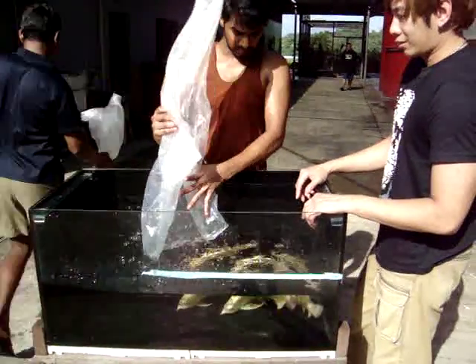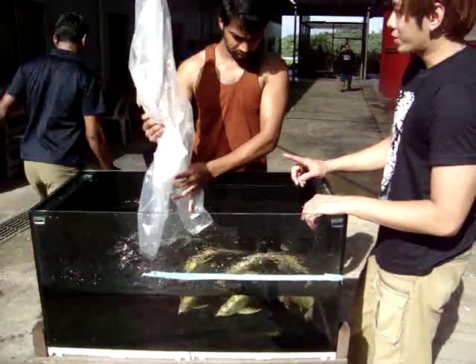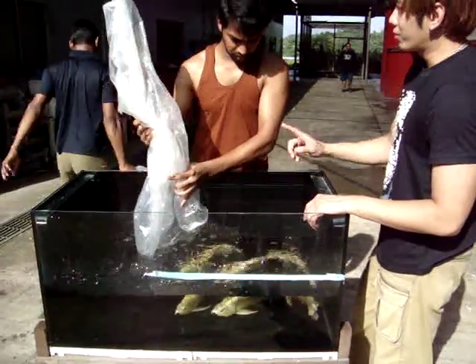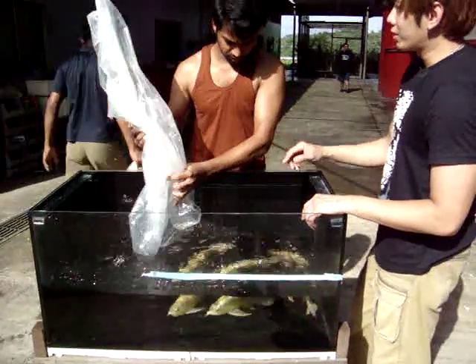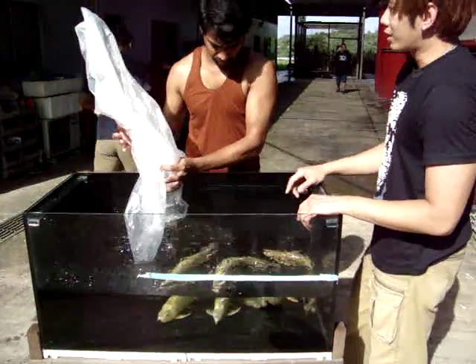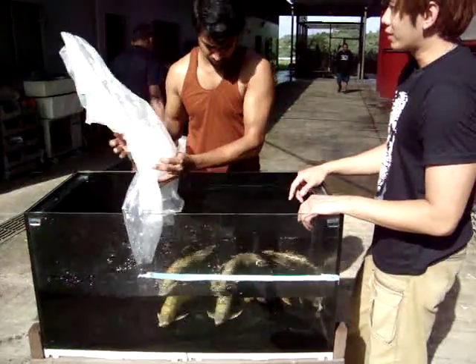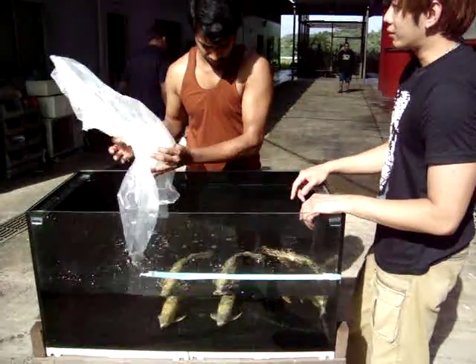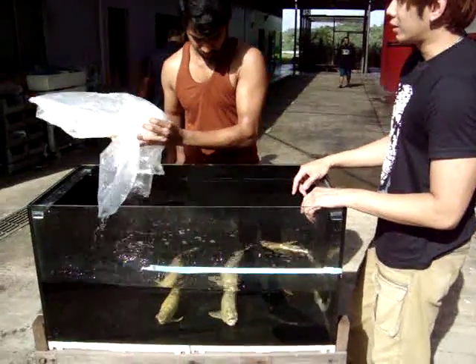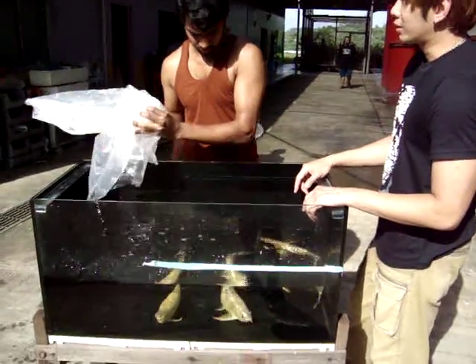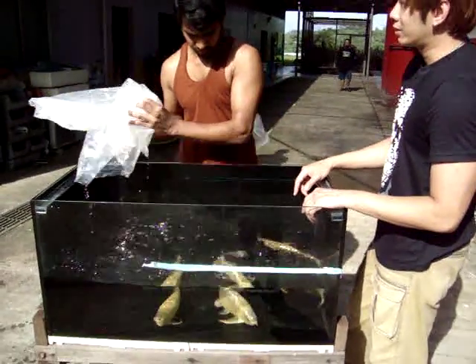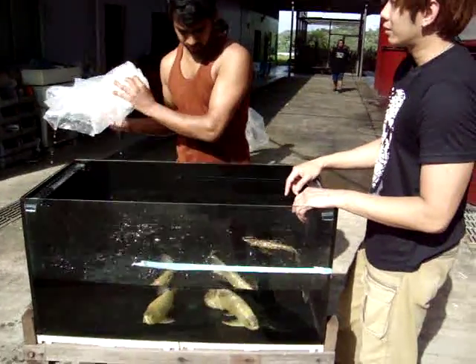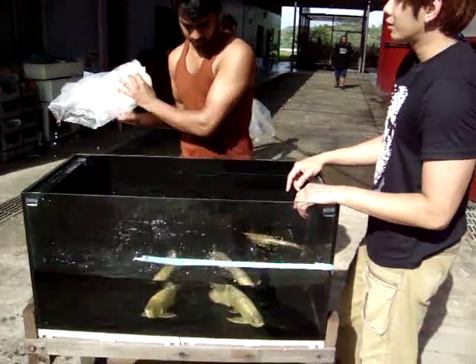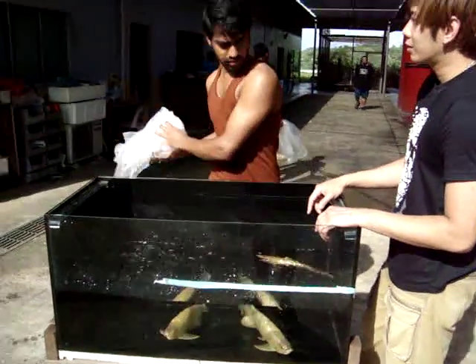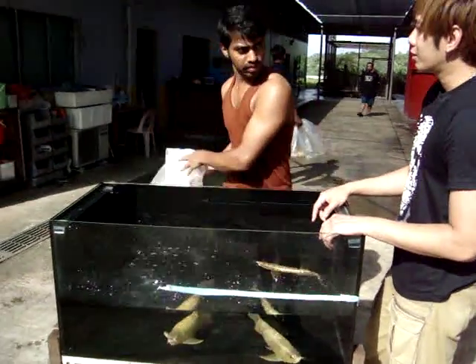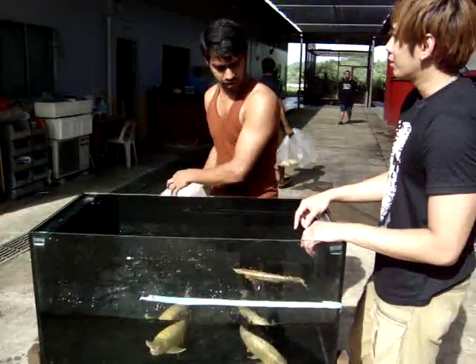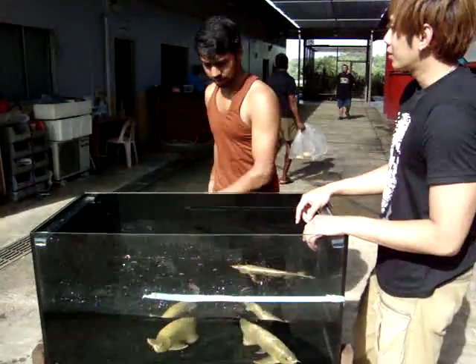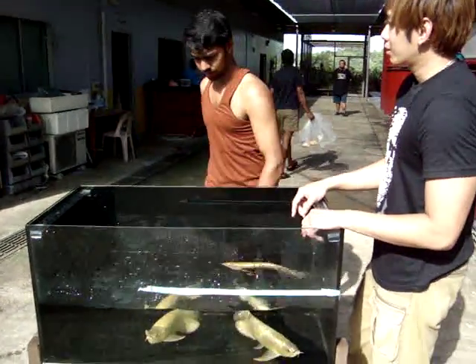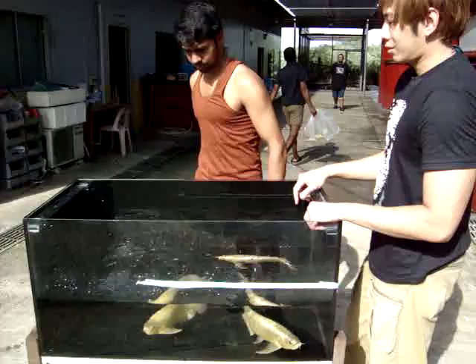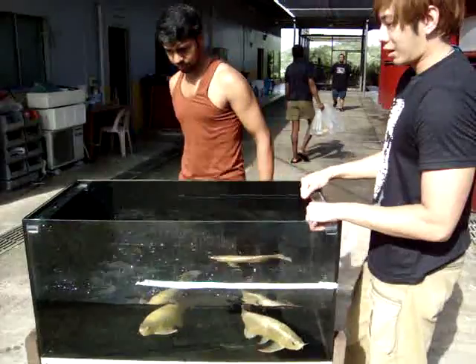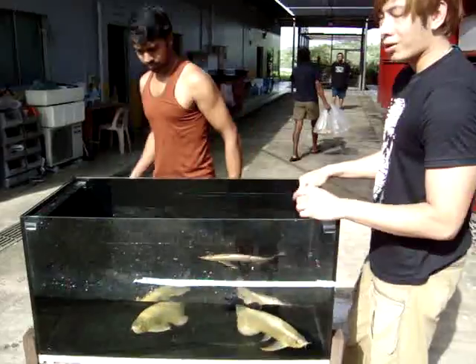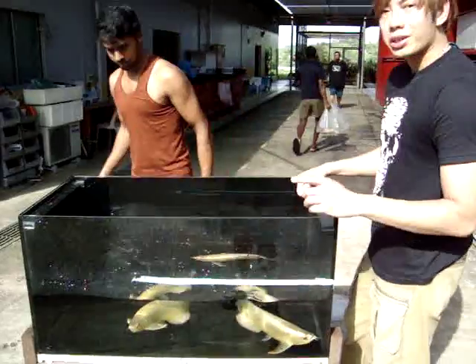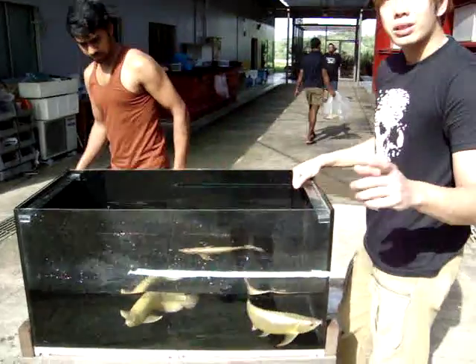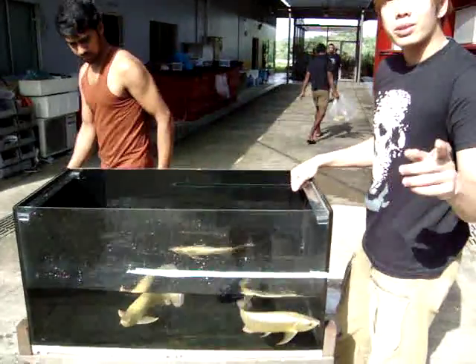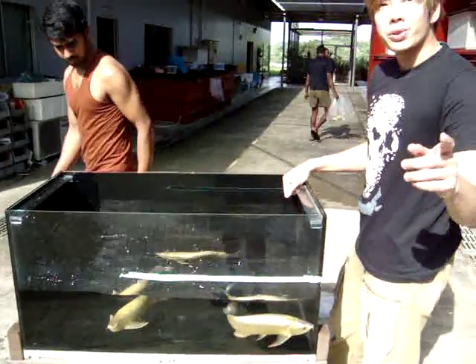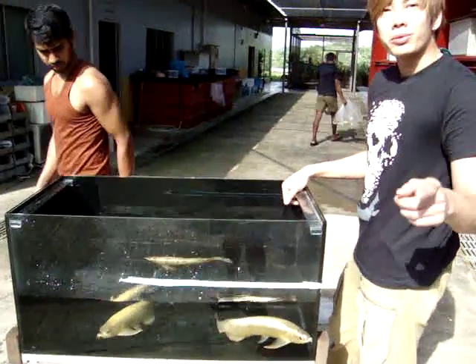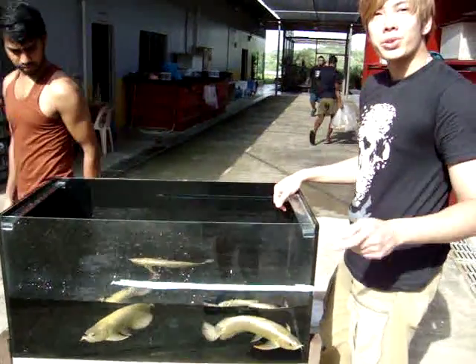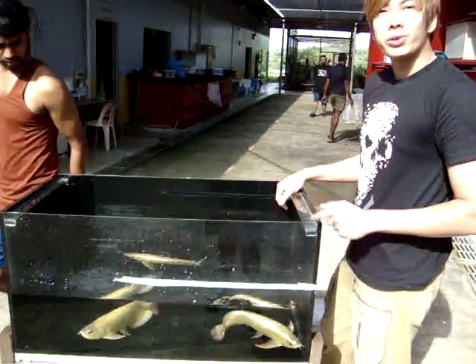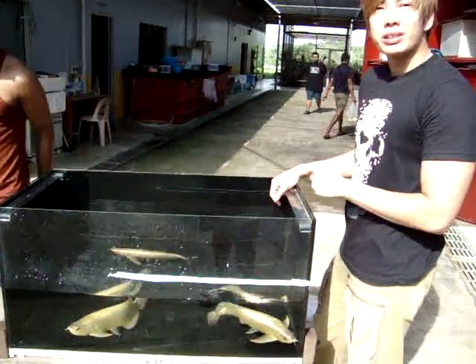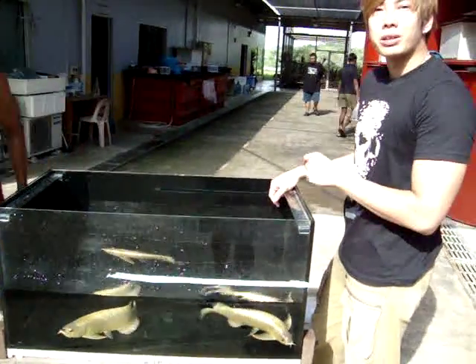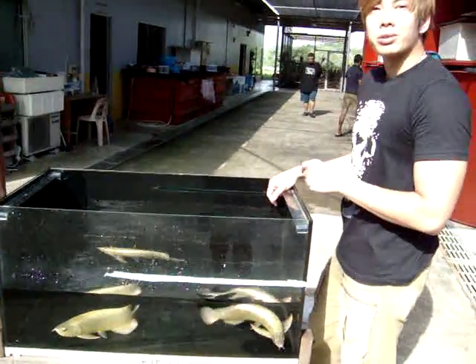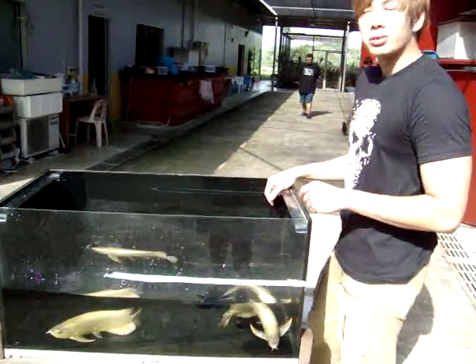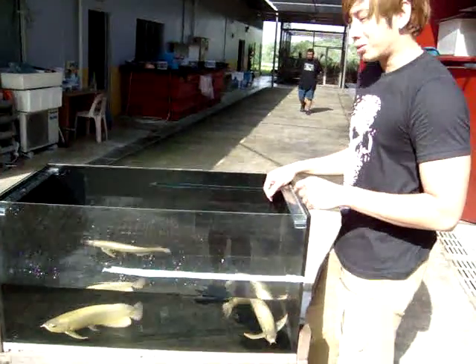The showroom ones we can catch out. I'll catch some of the showroom fish to show you the single logo or something.